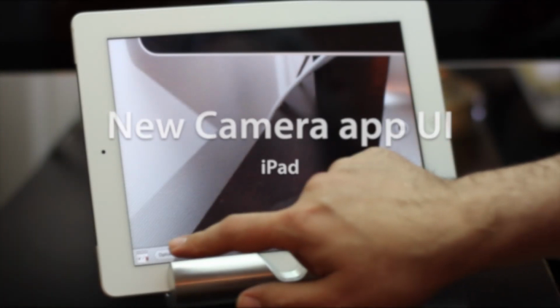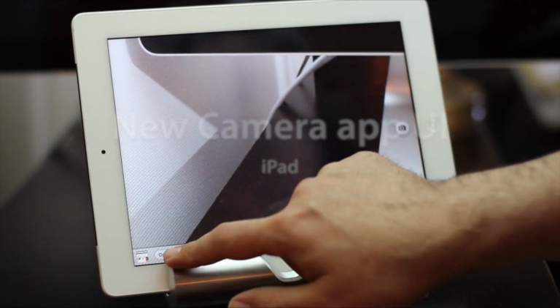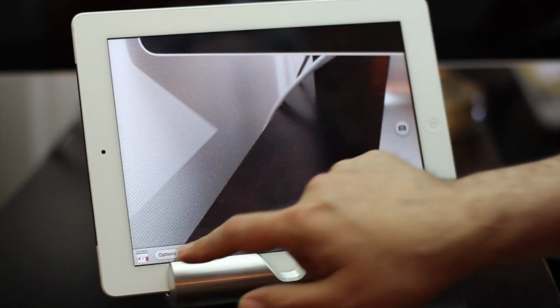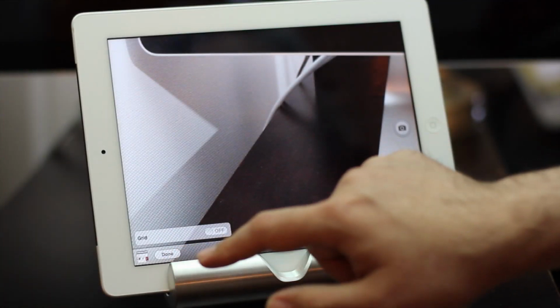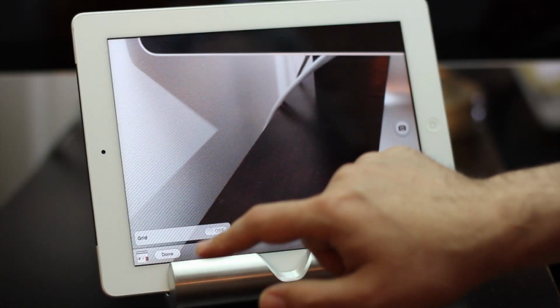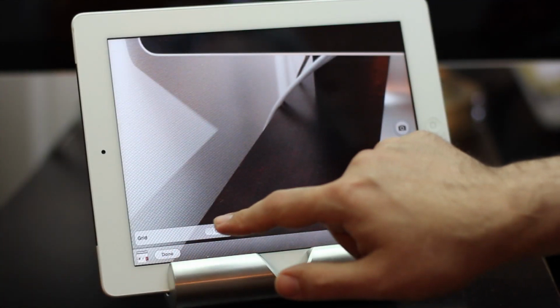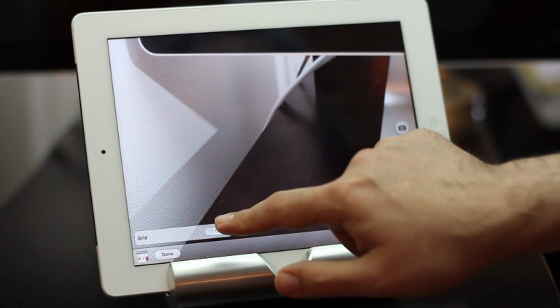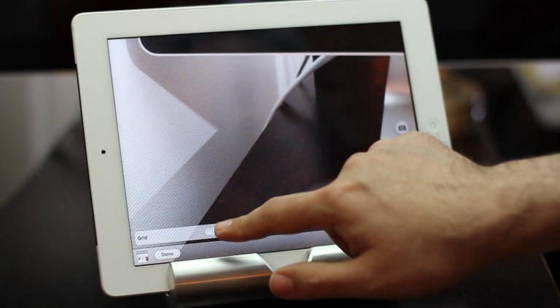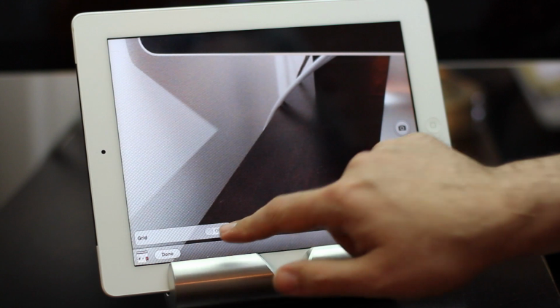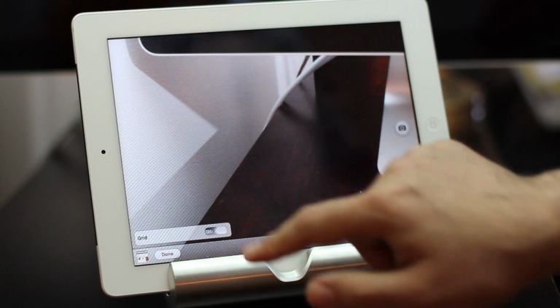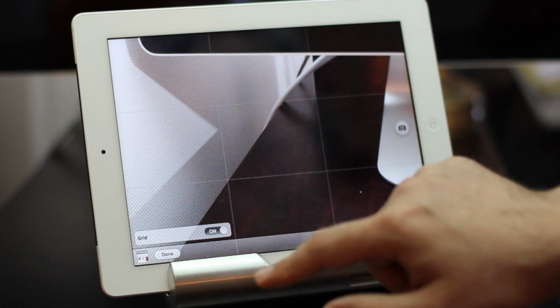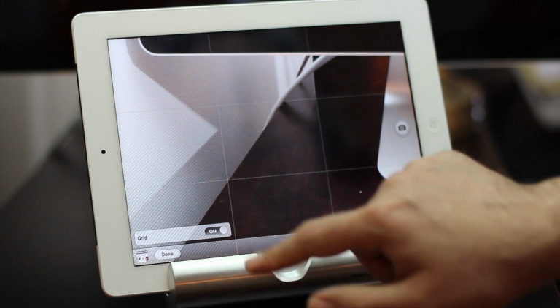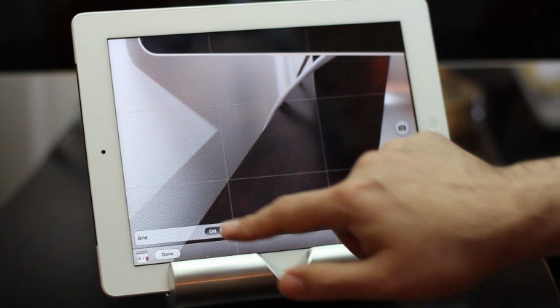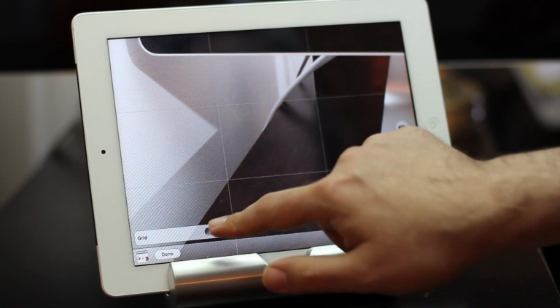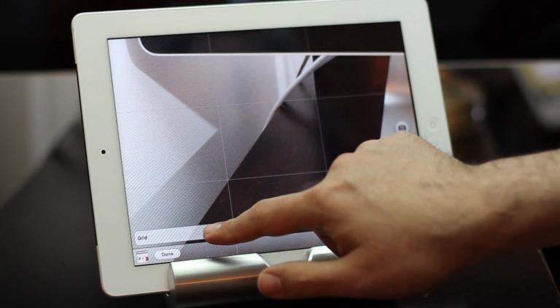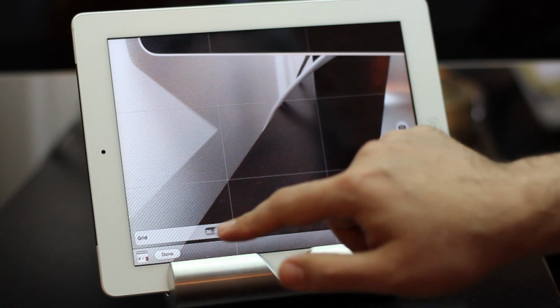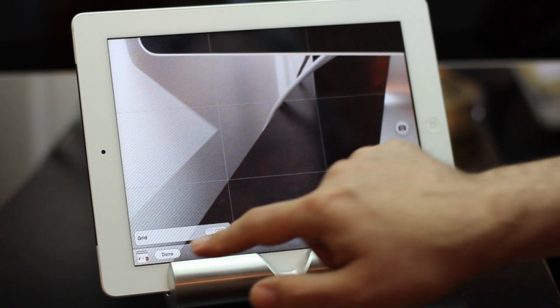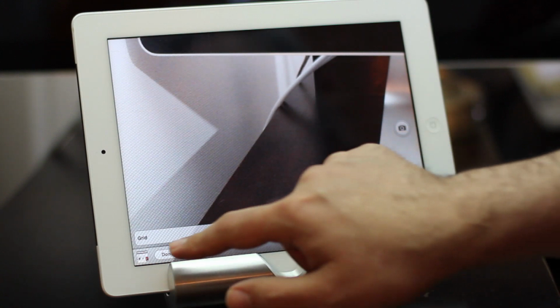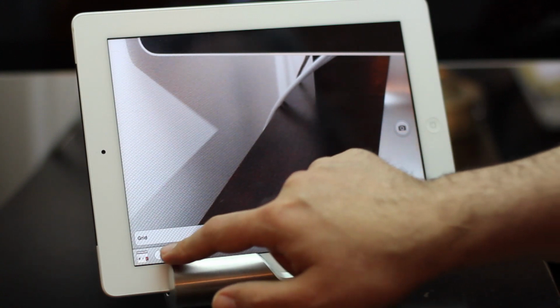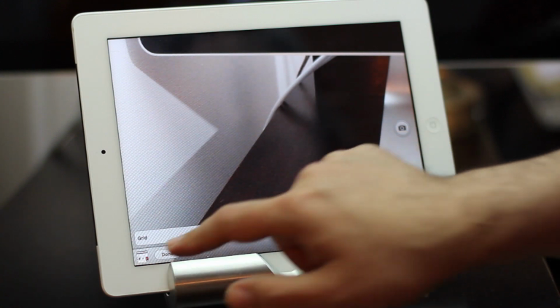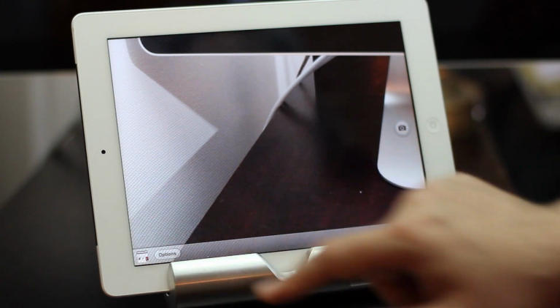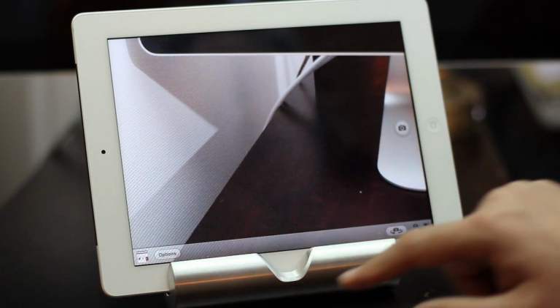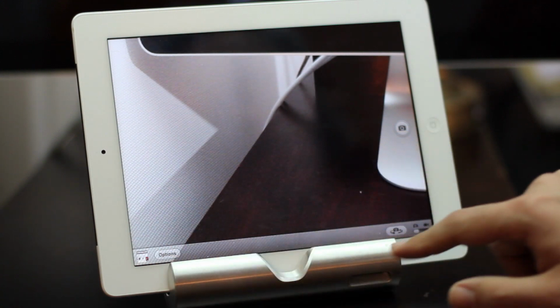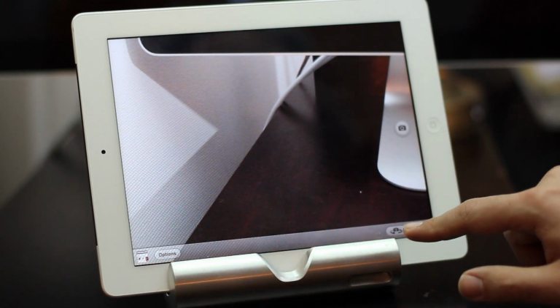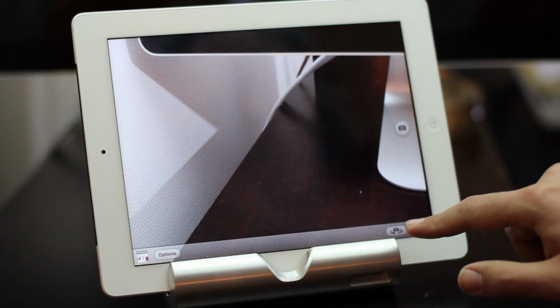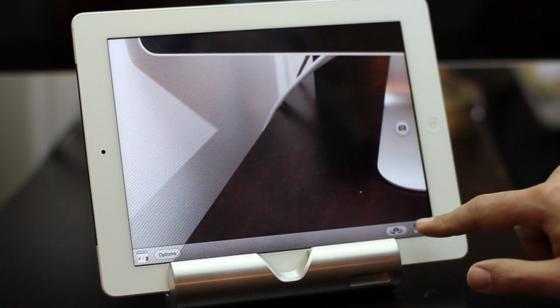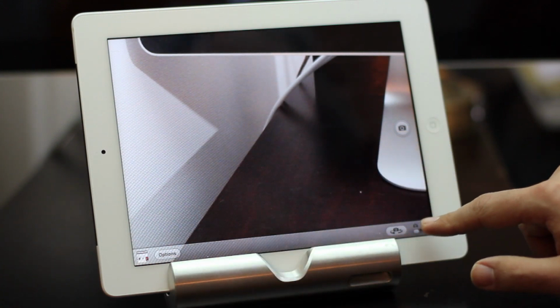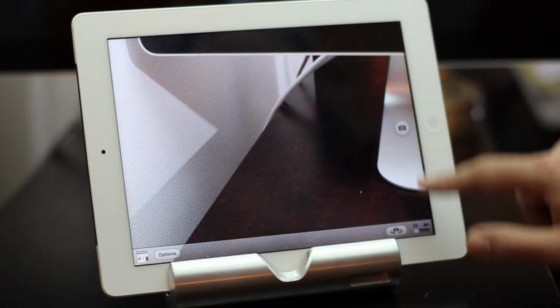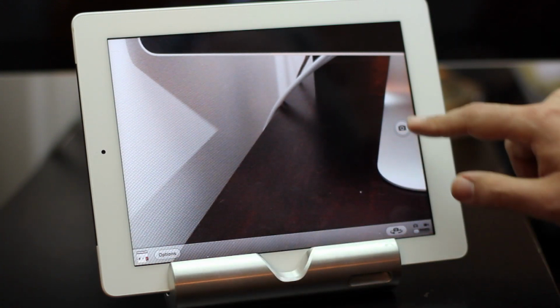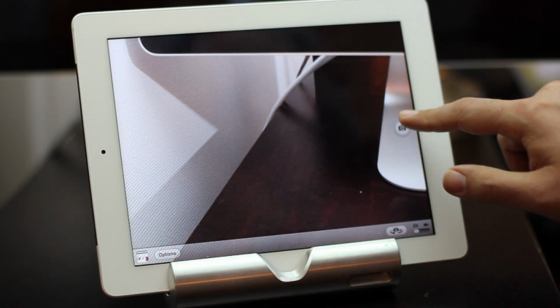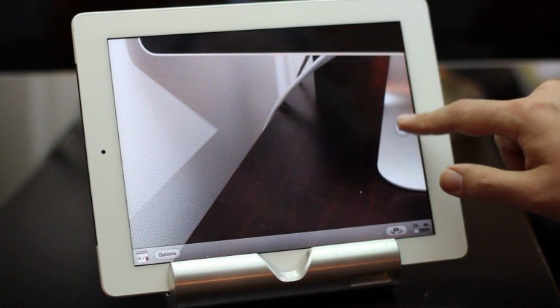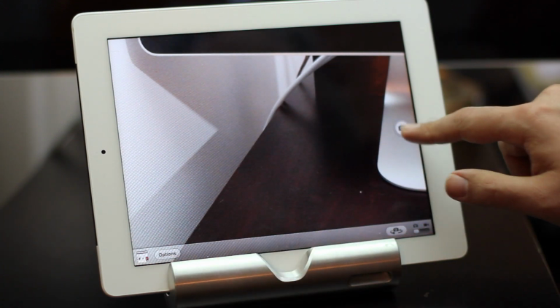The camera app has also been redesigned with all the same familiar controls but now in a better looking interface.